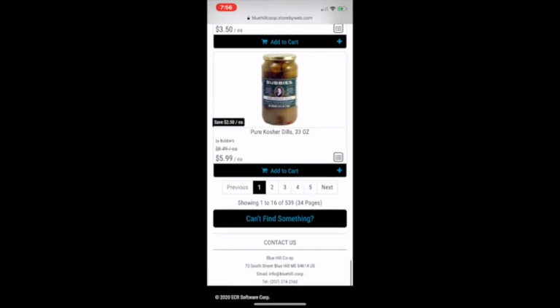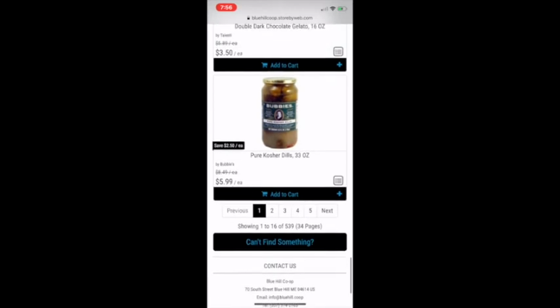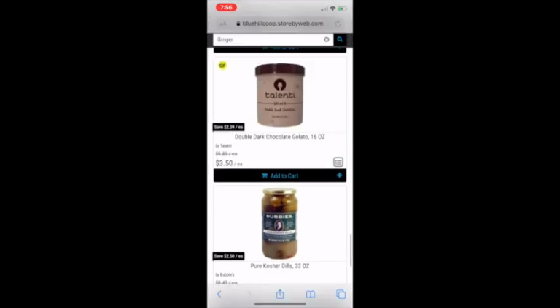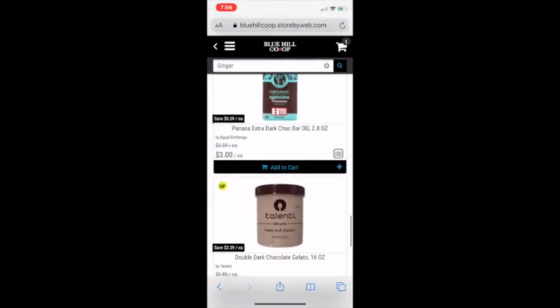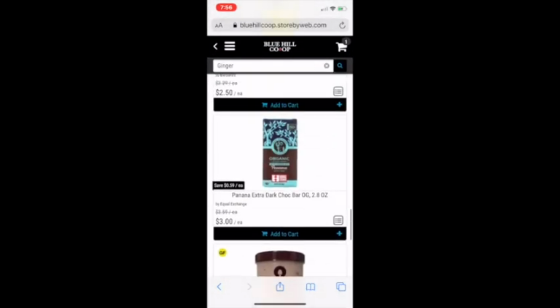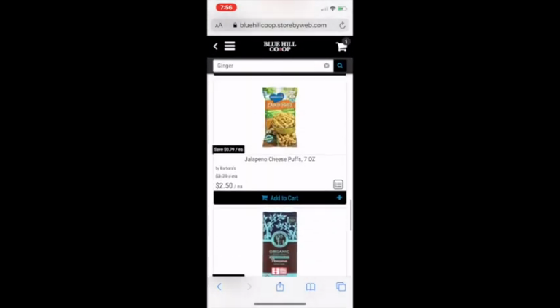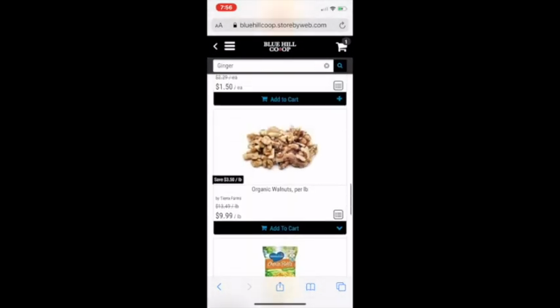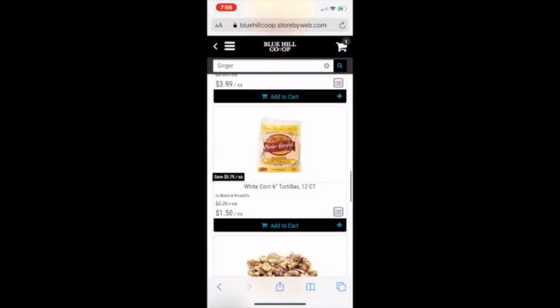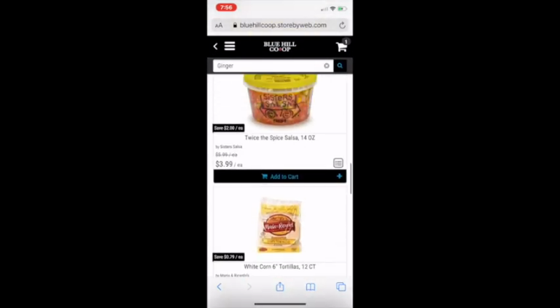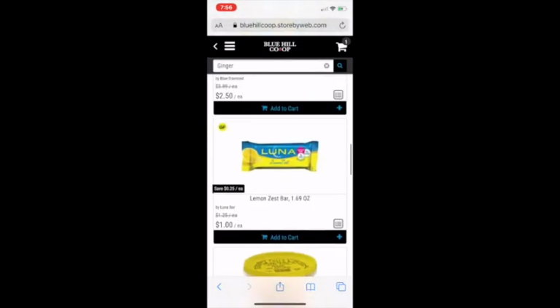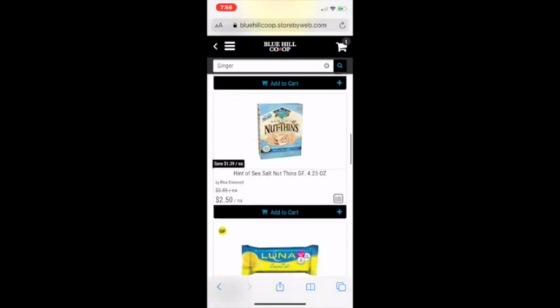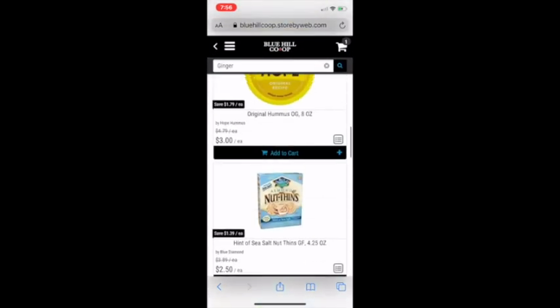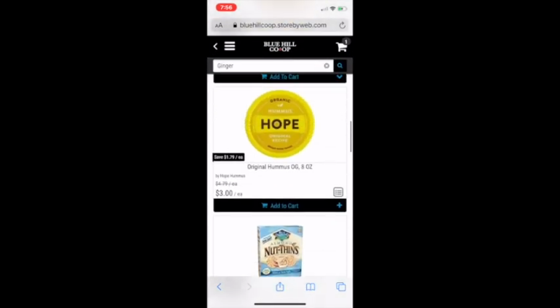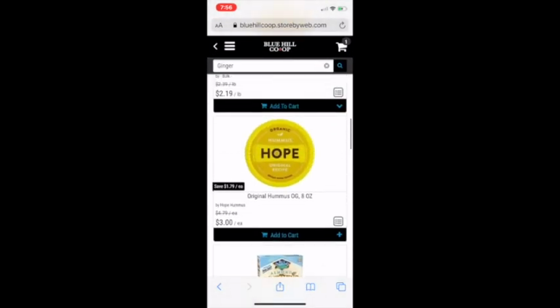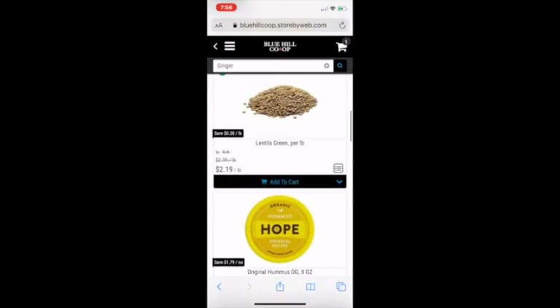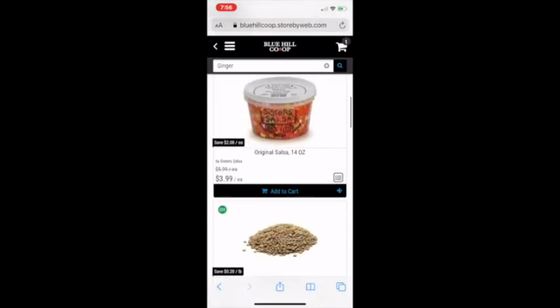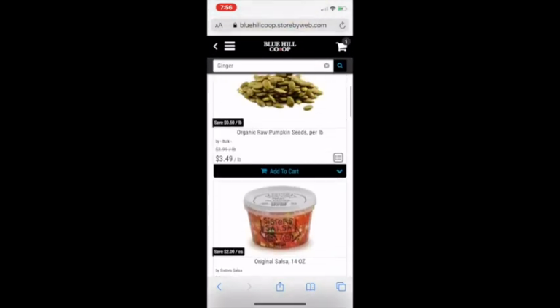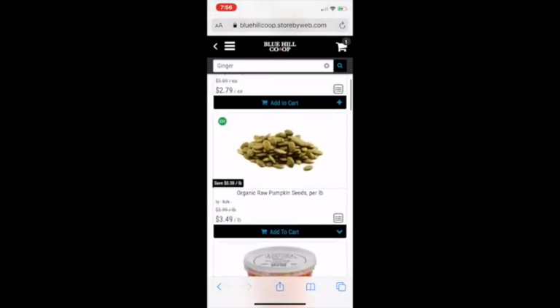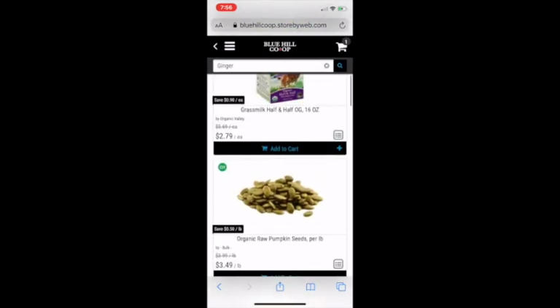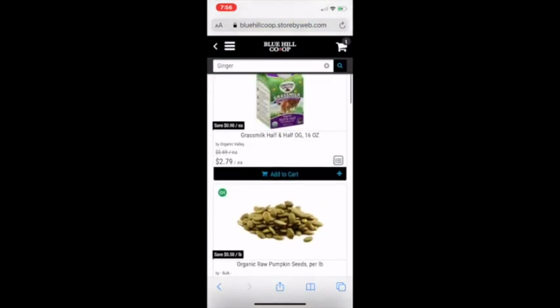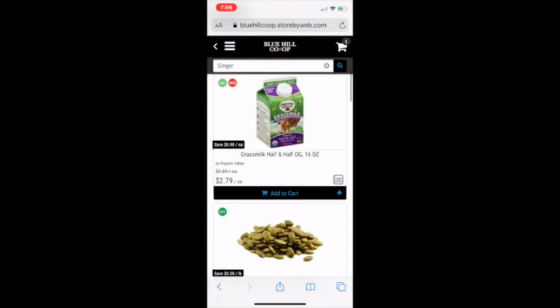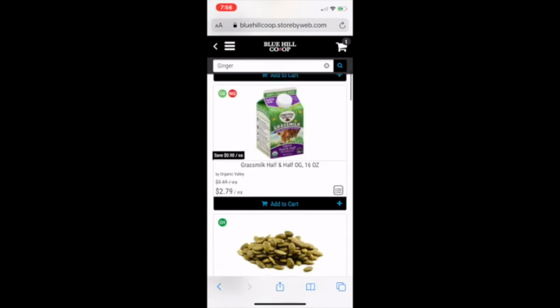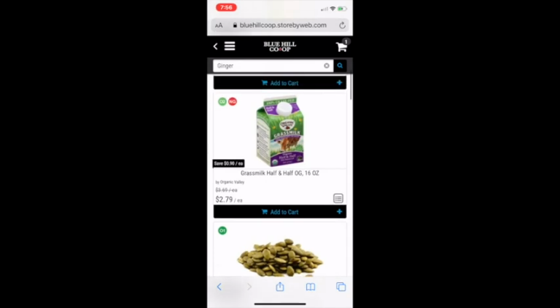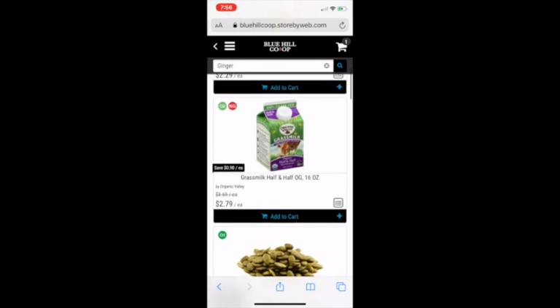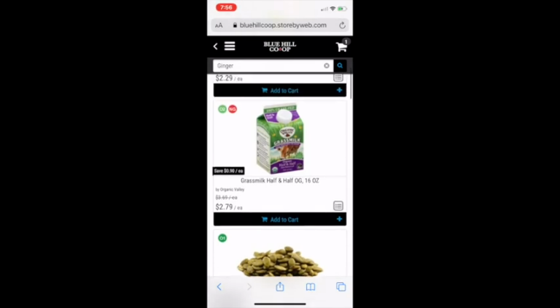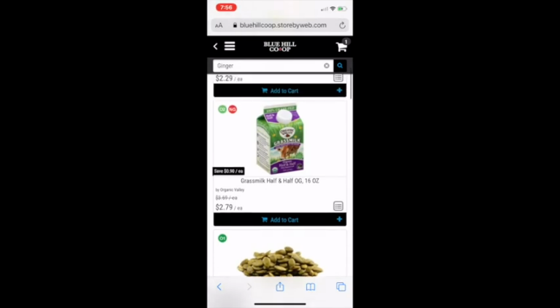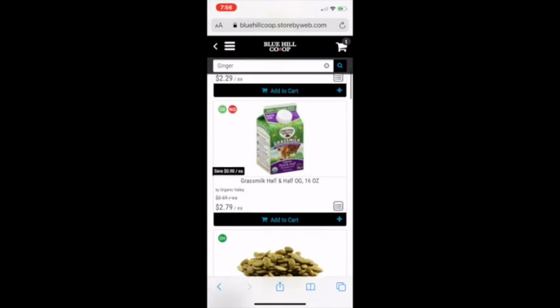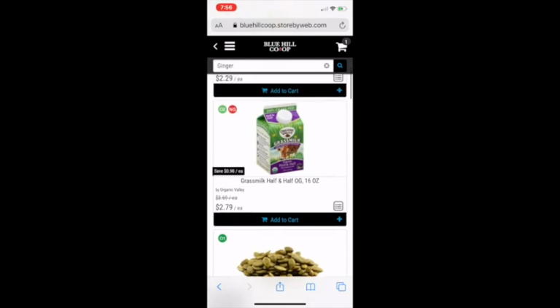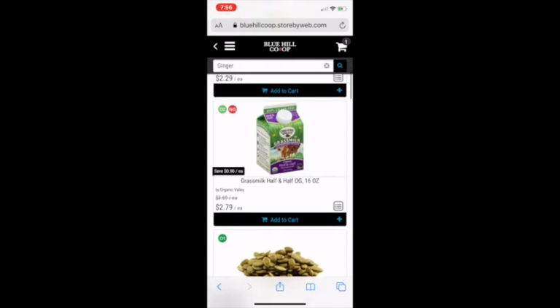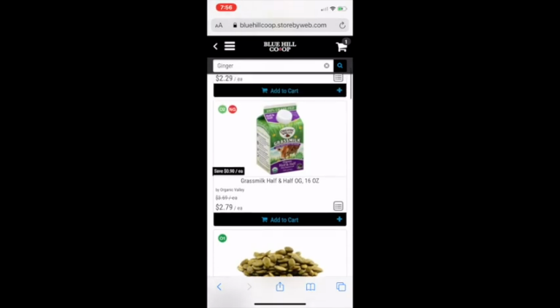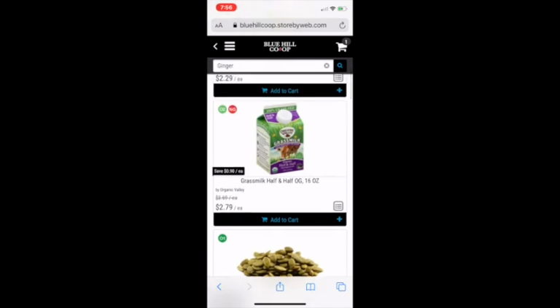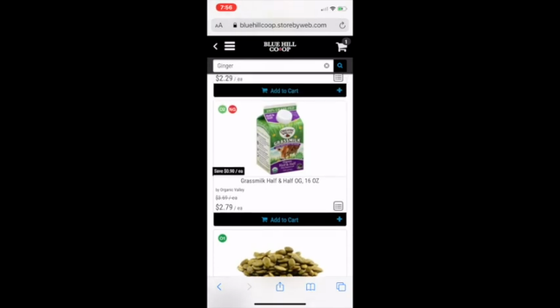If you're signed into your owner profile page, you will also have the owner bonus buys listed on this page, so that's a great way to save a little money while you shop.